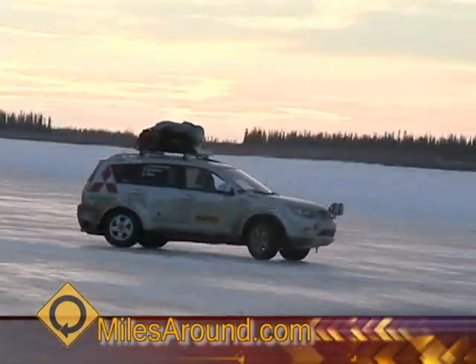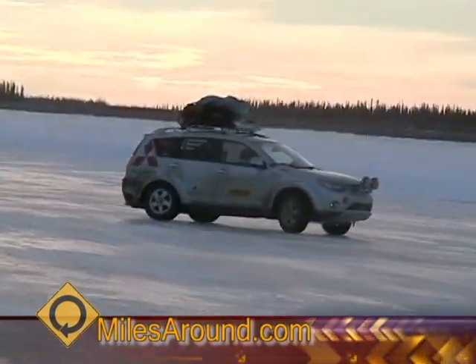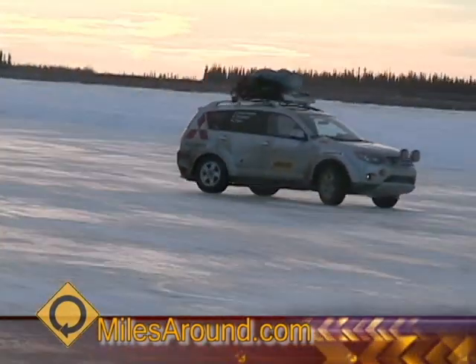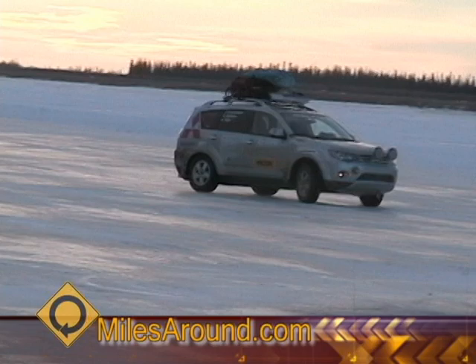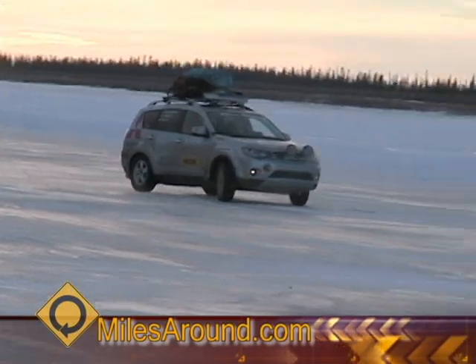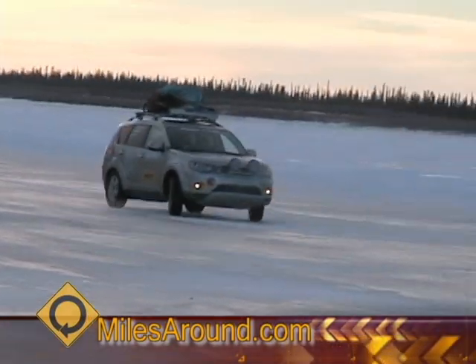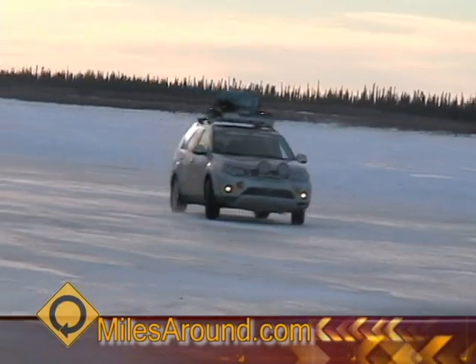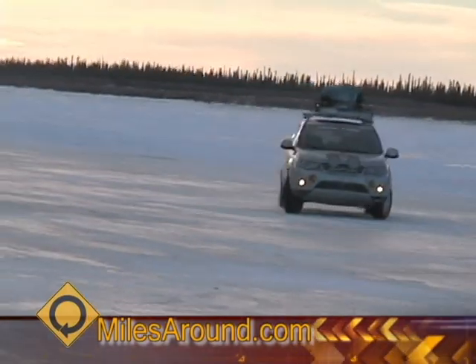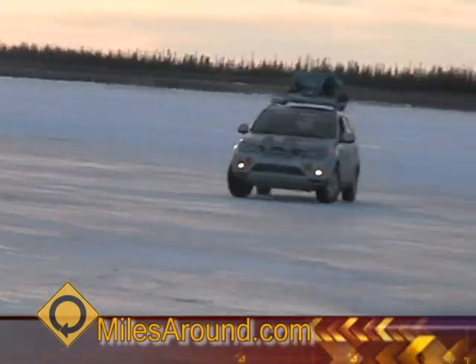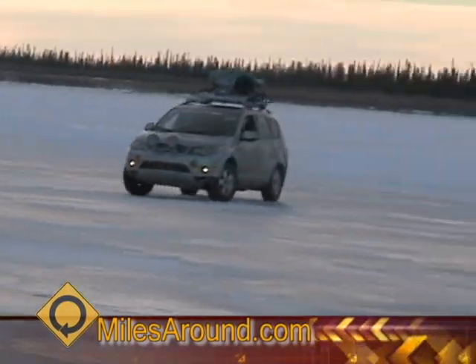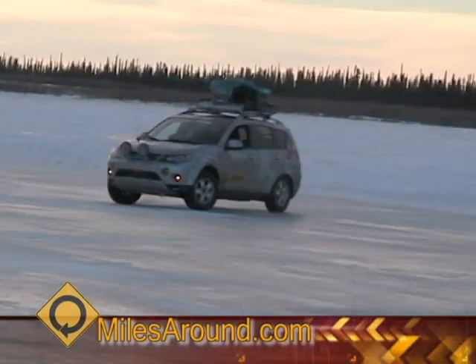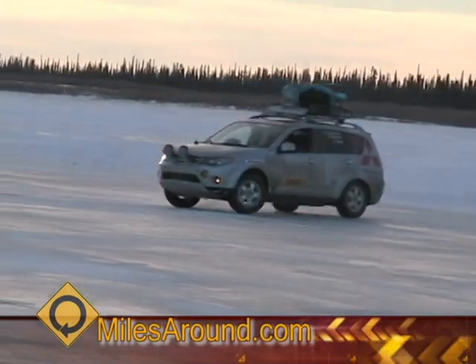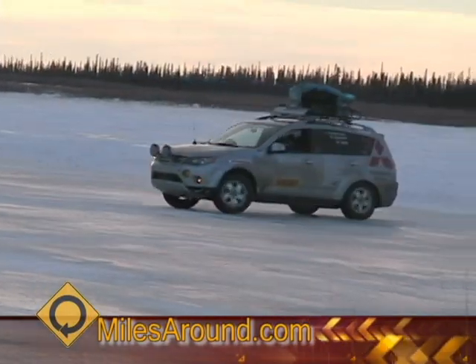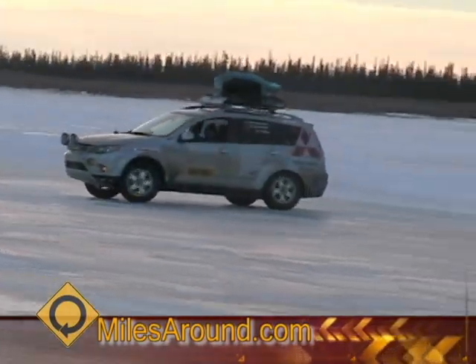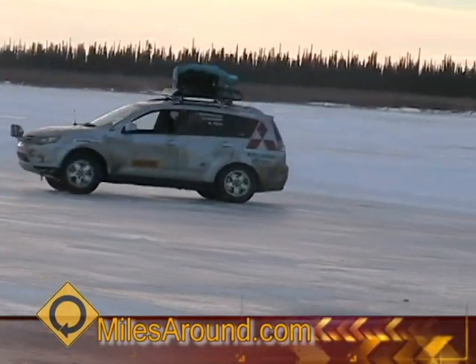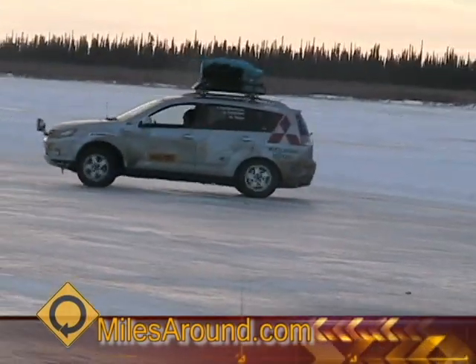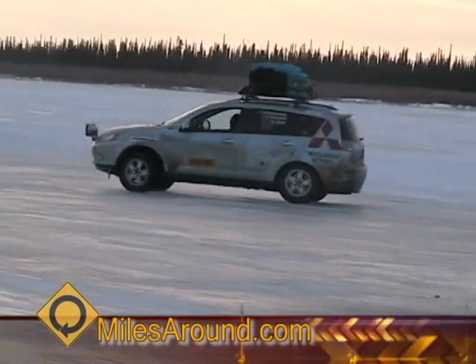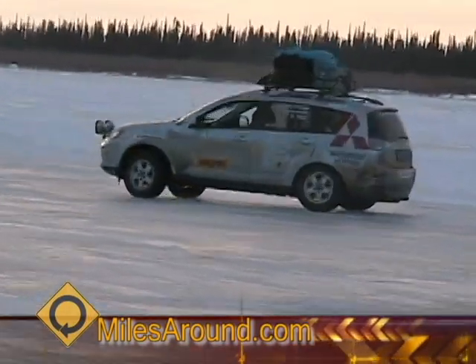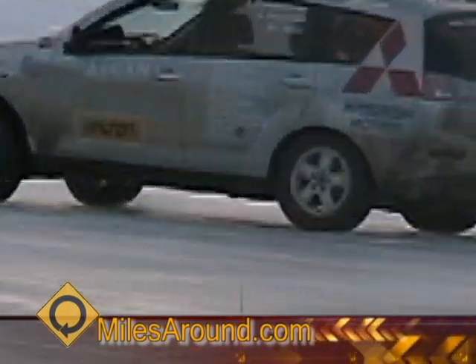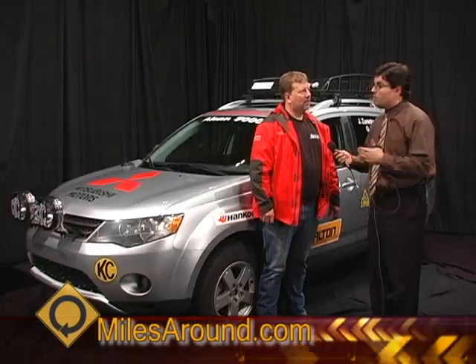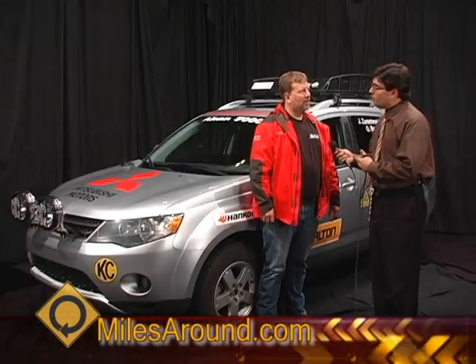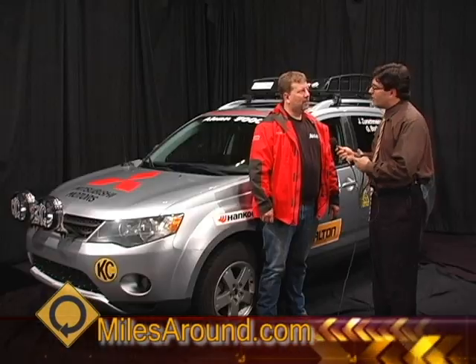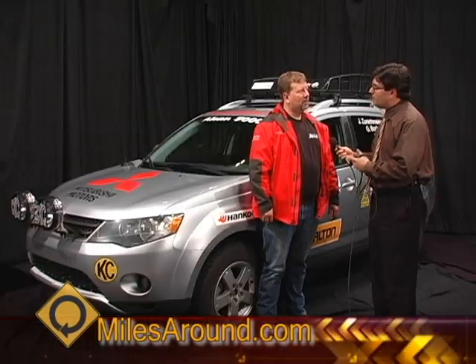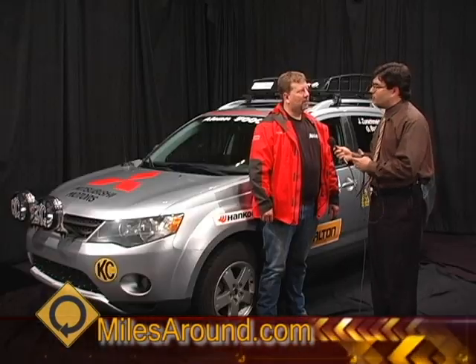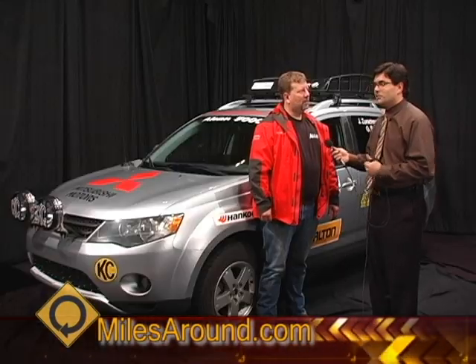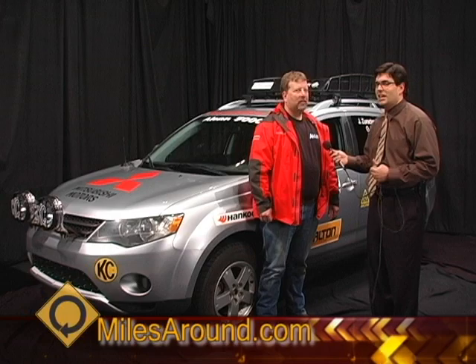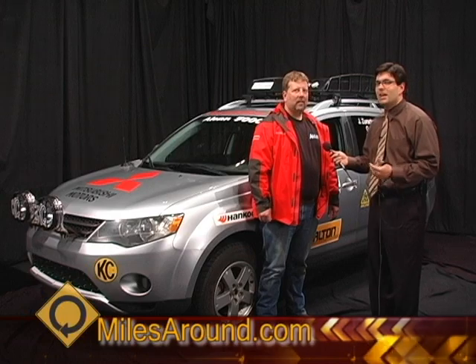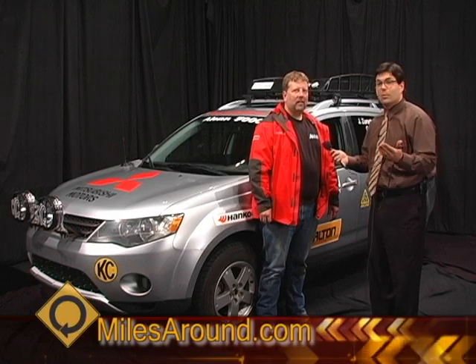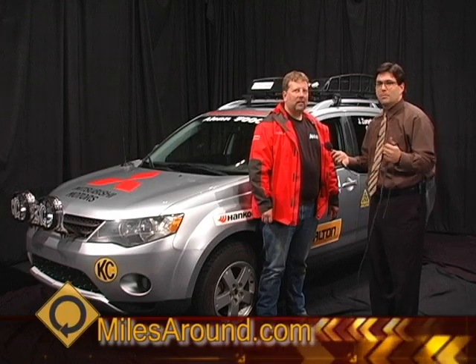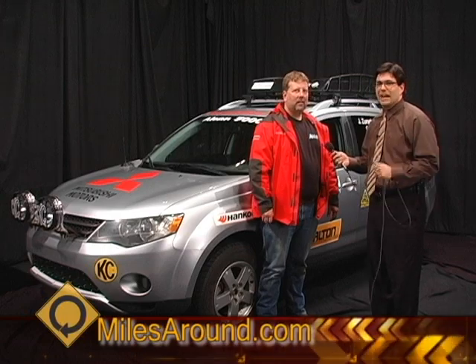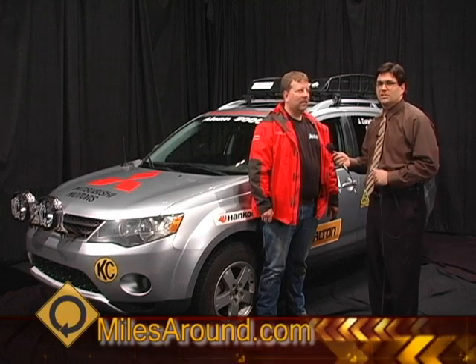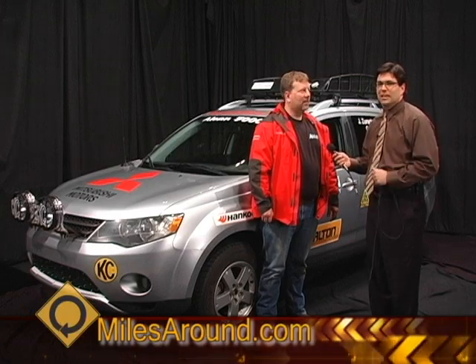We thank you for coming by the show. Make sure and check out the website for more information about Jeff's team. We'll be back in just a minute.